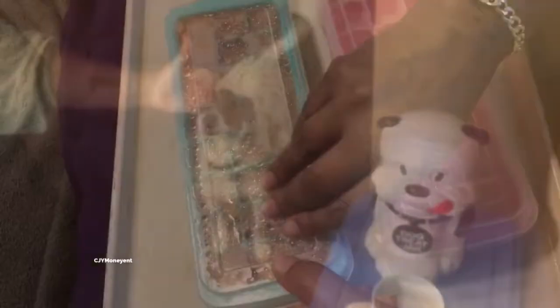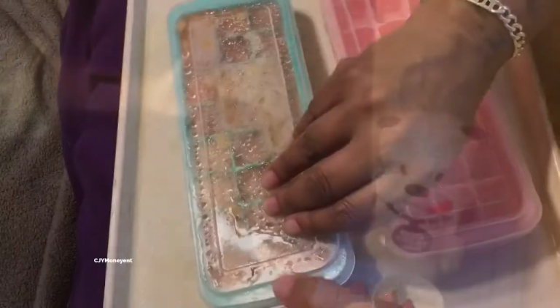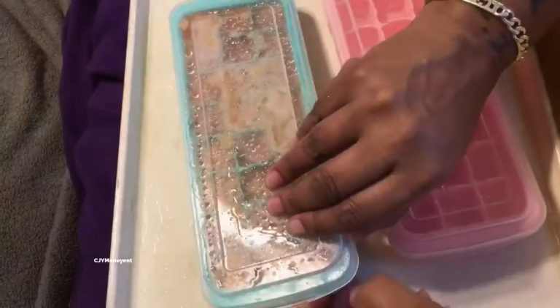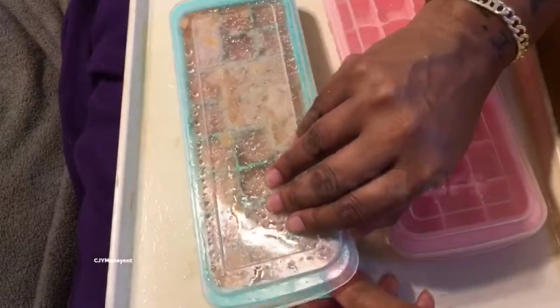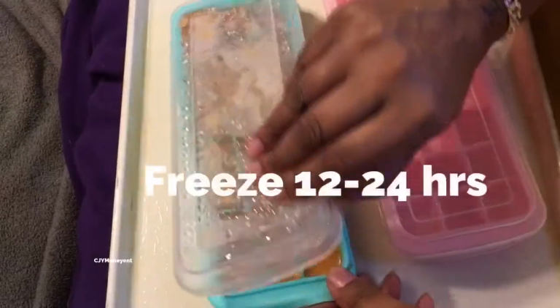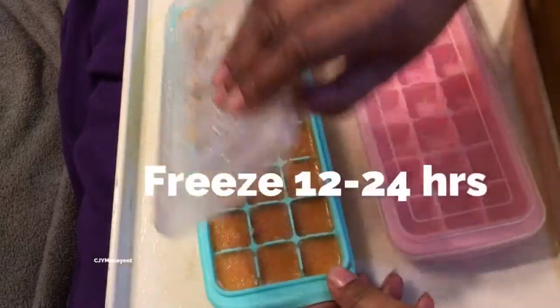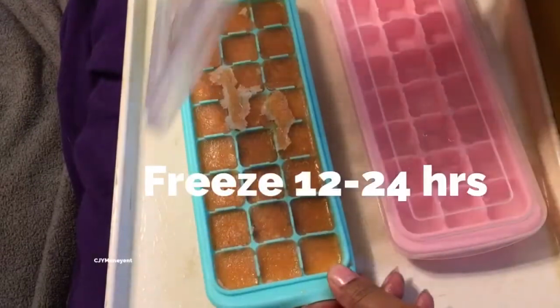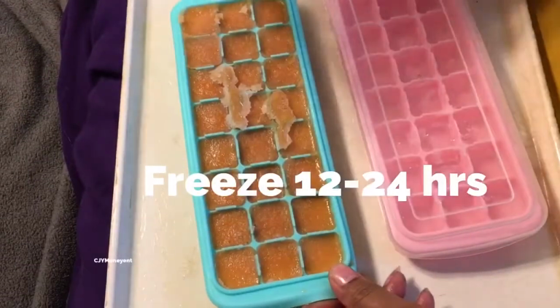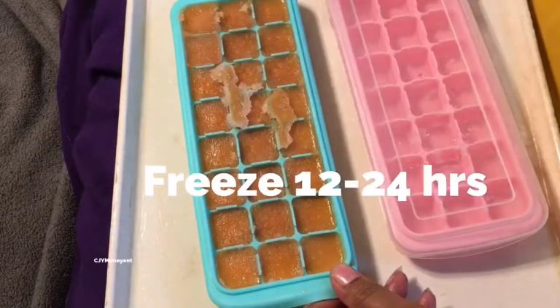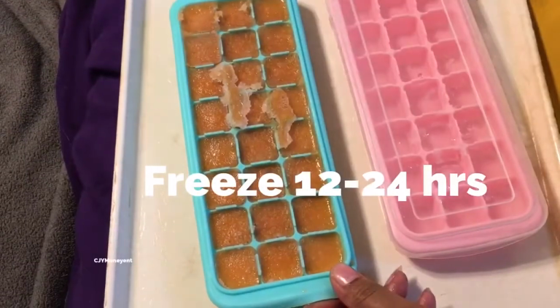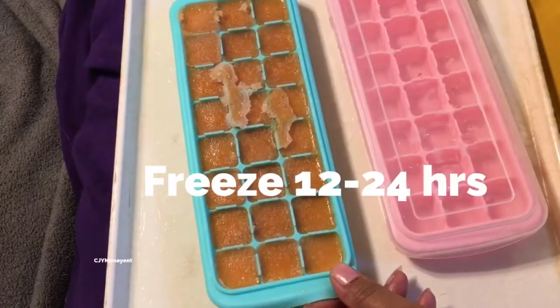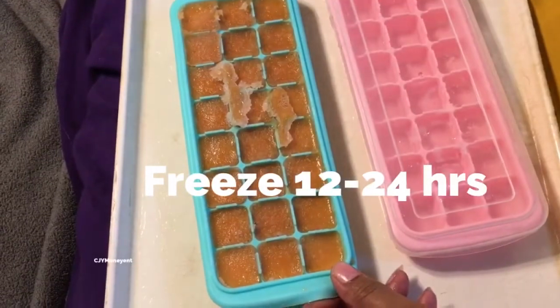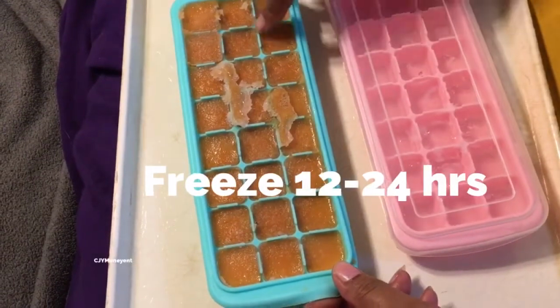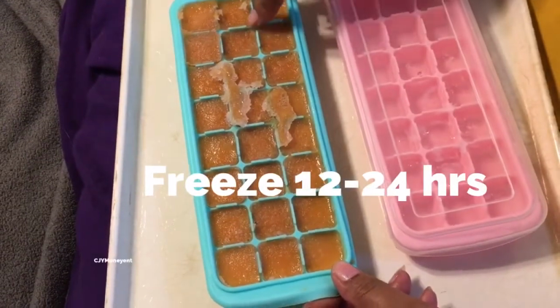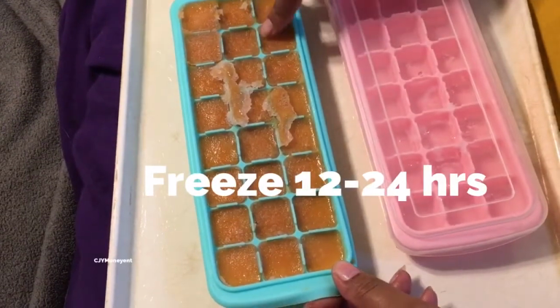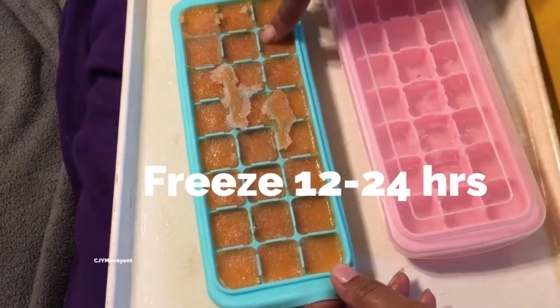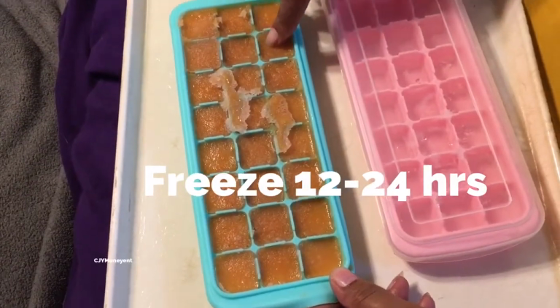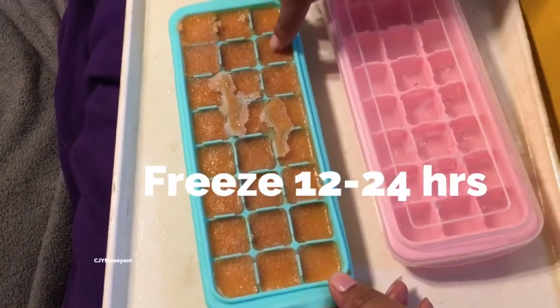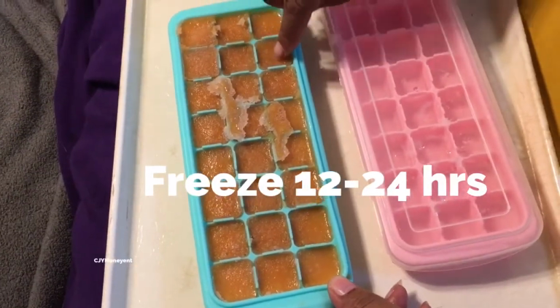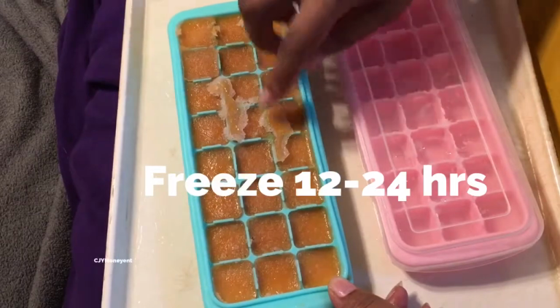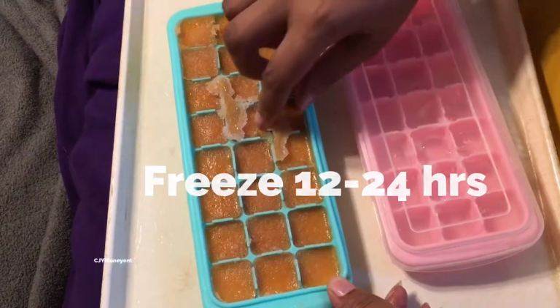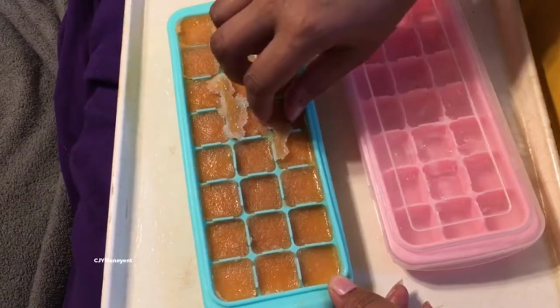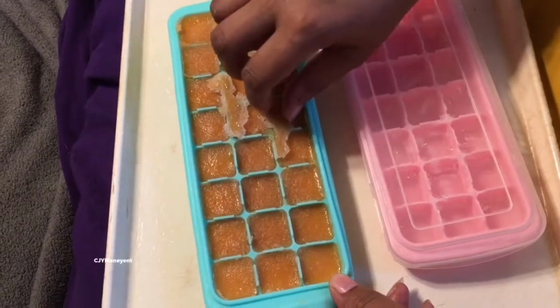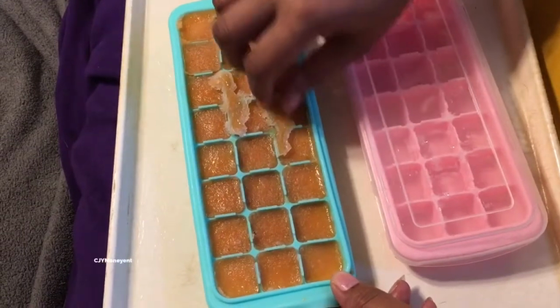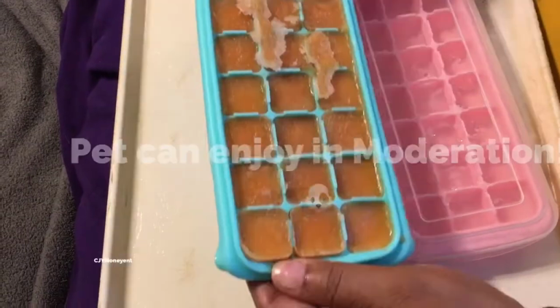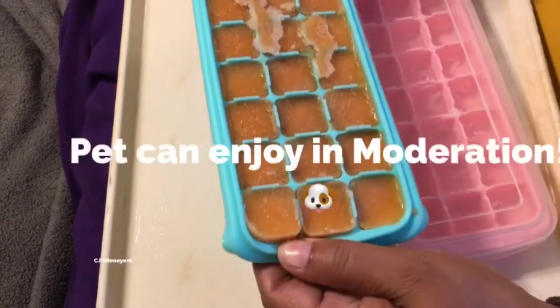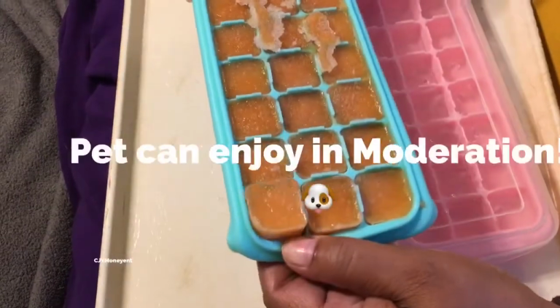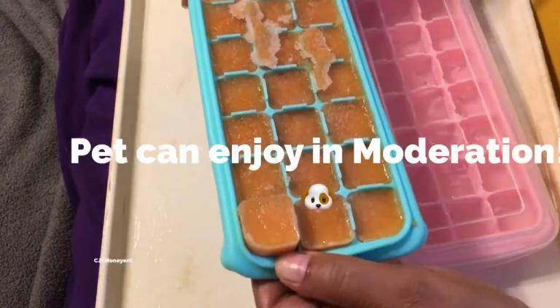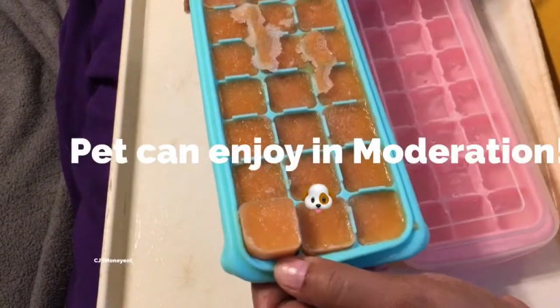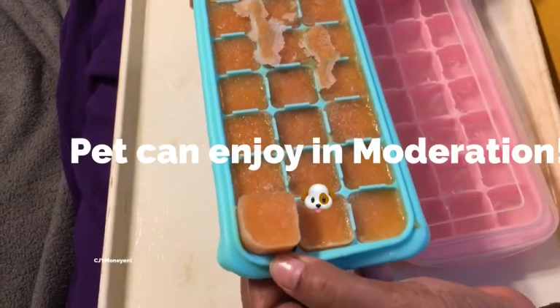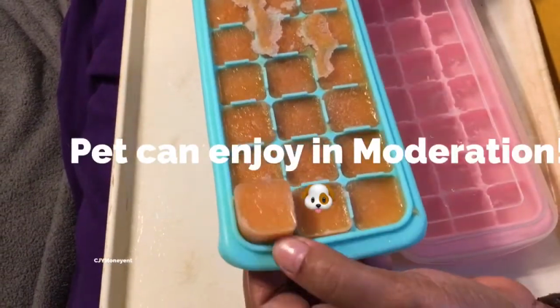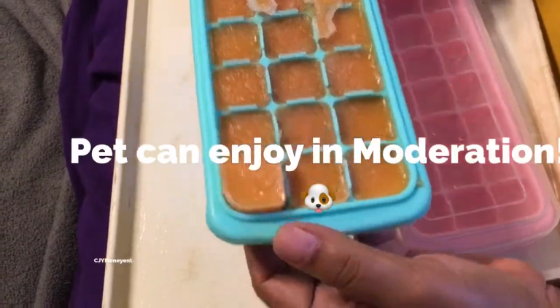These have been frozen for 24 hours. You just slip up the side and it's easy to just pop them out.